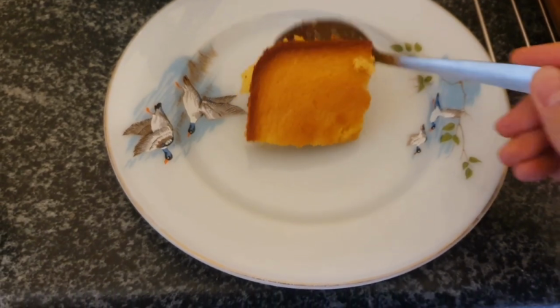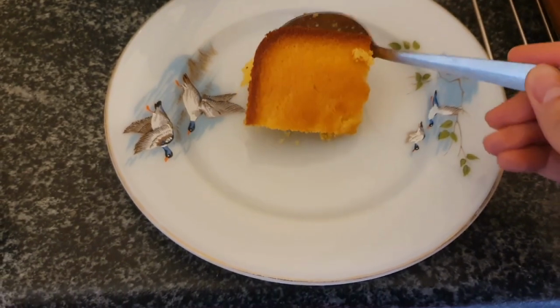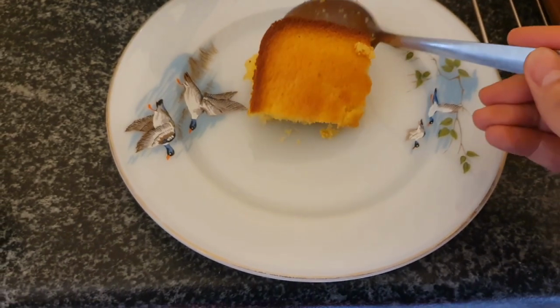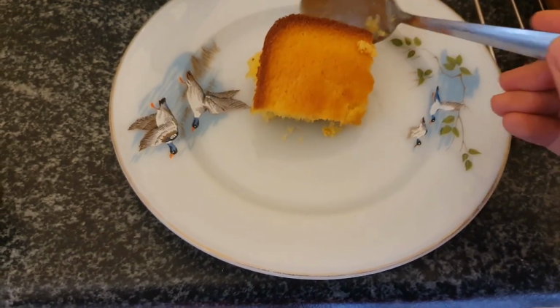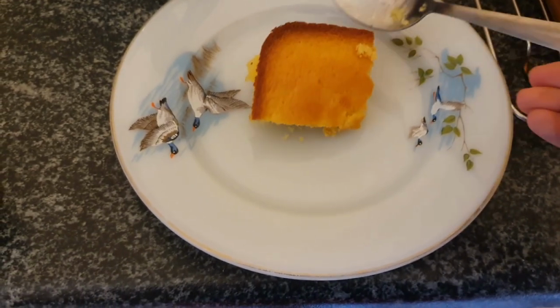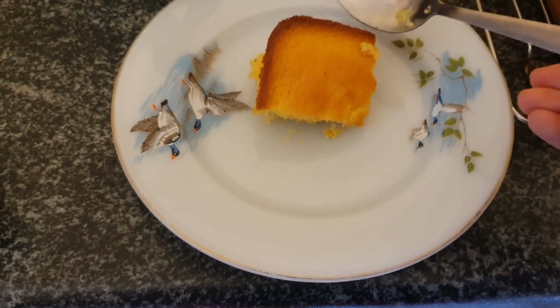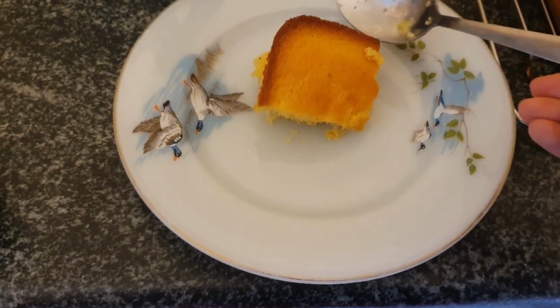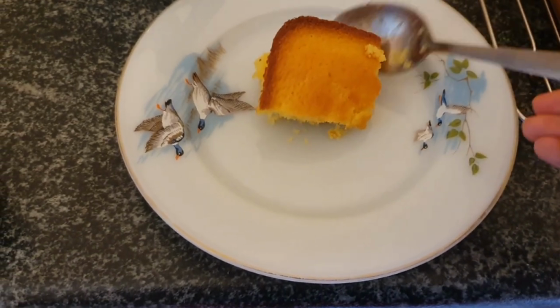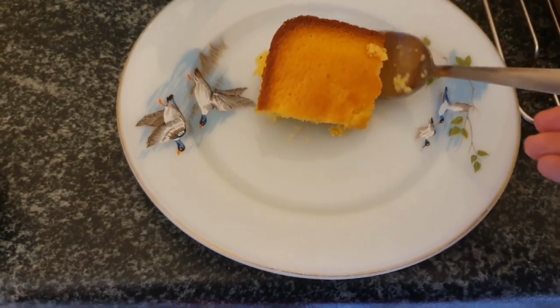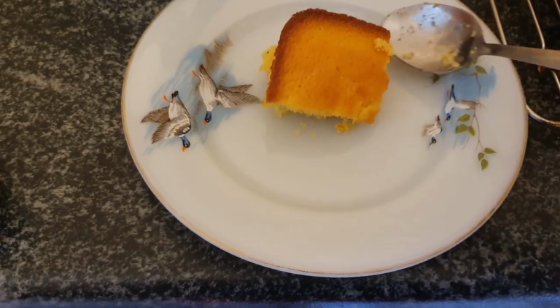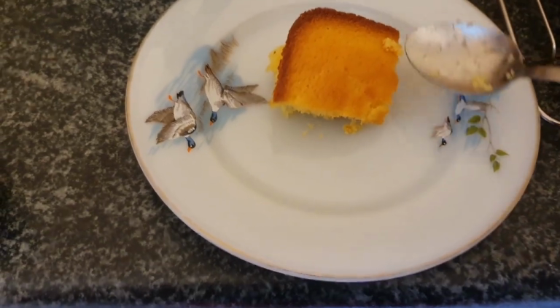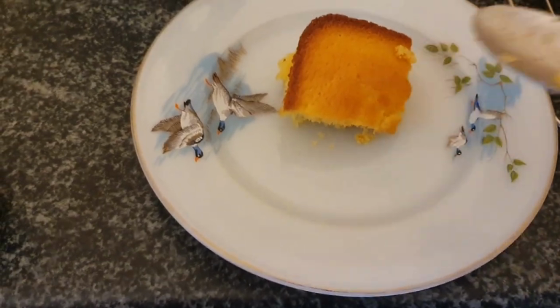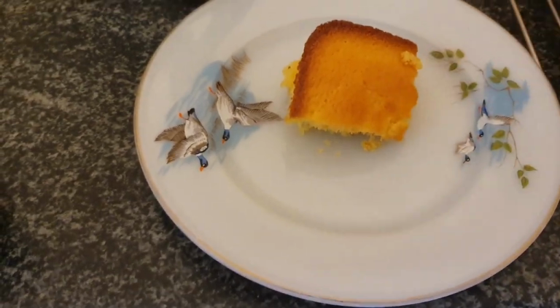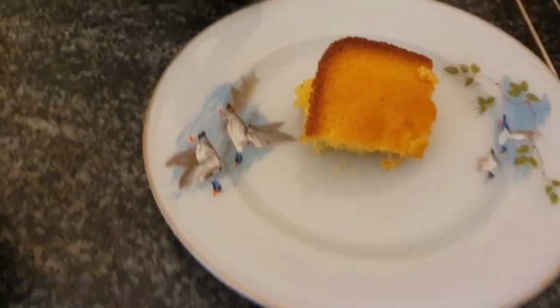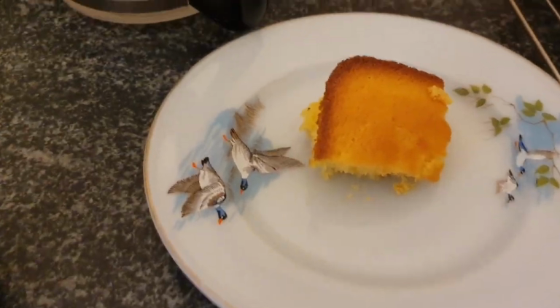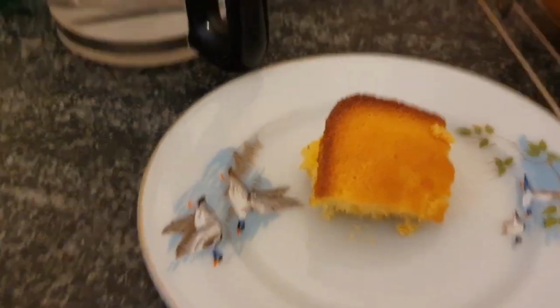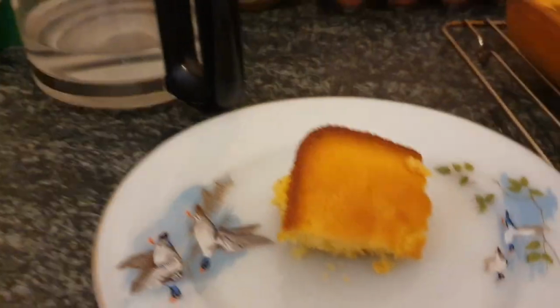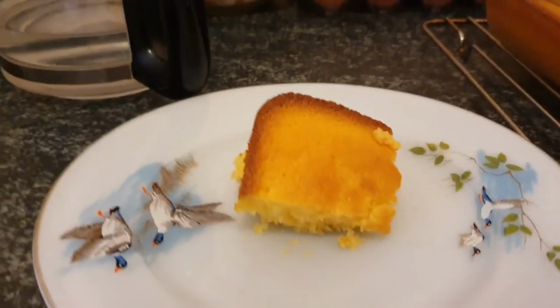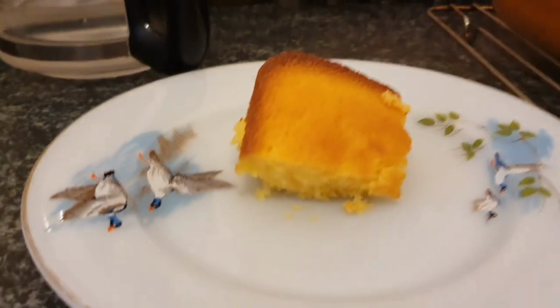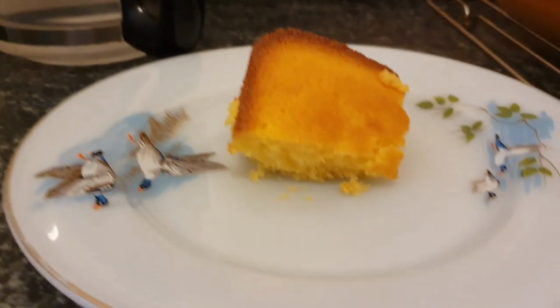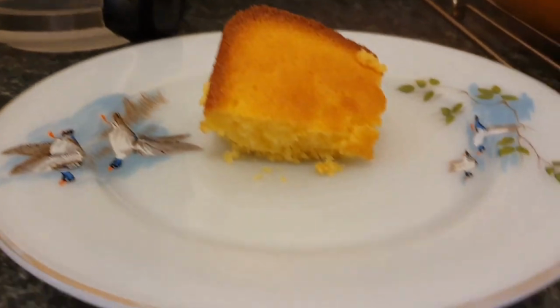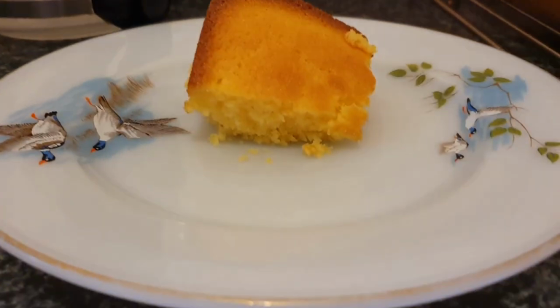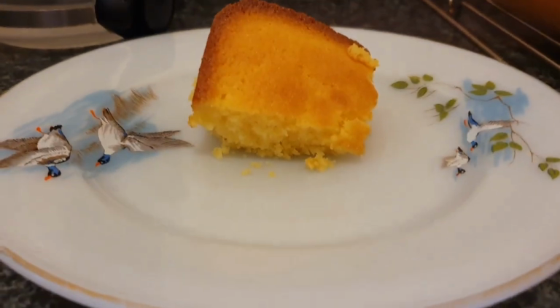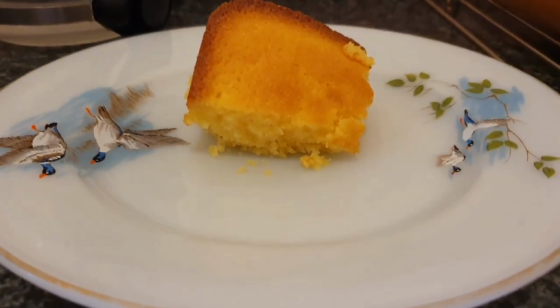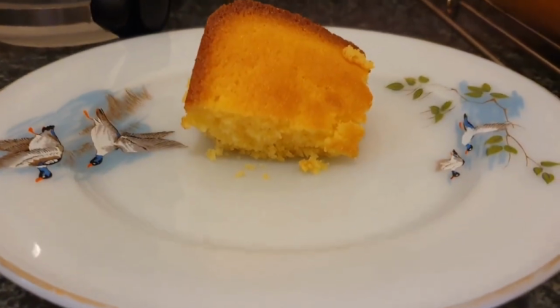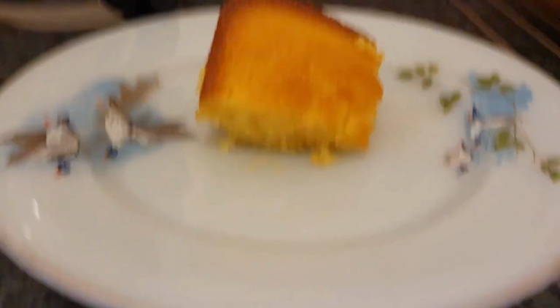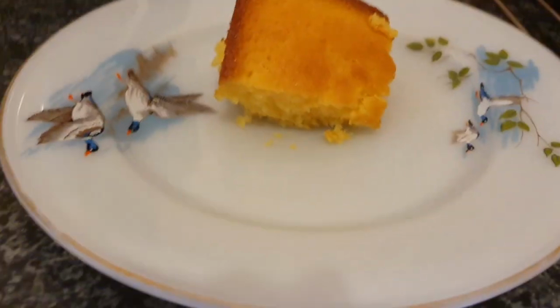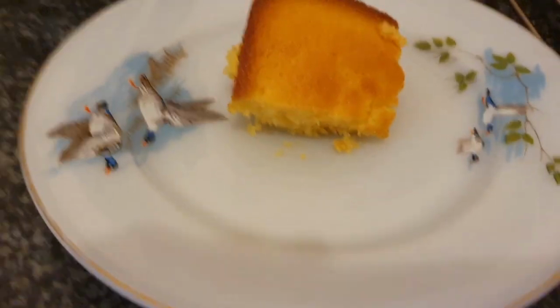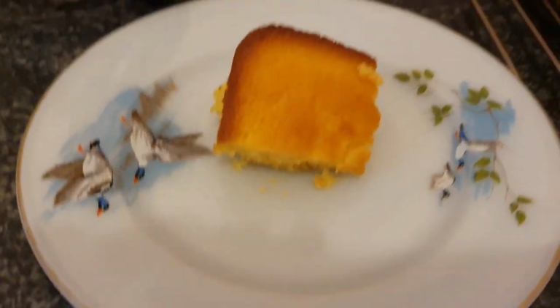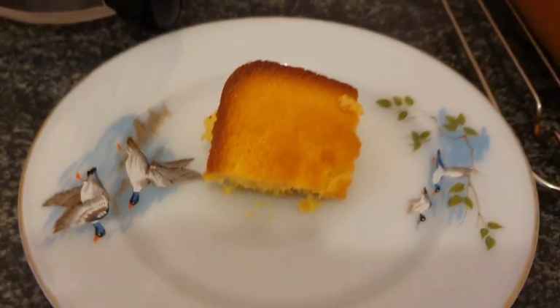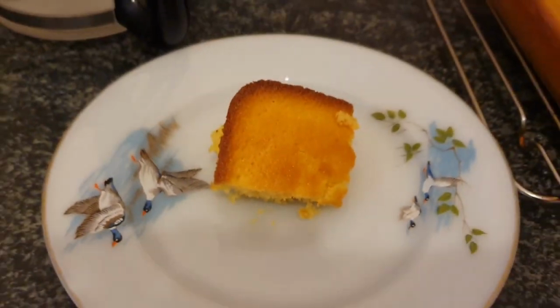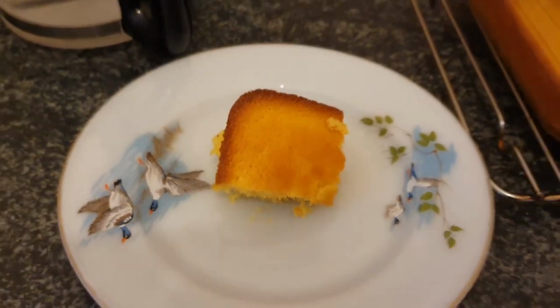I recommend eating it with roast chicken, vegetables, mashed potatoes, and with this lovely cornbread on the side. Enjoy!